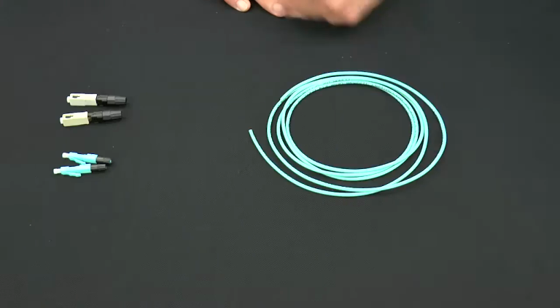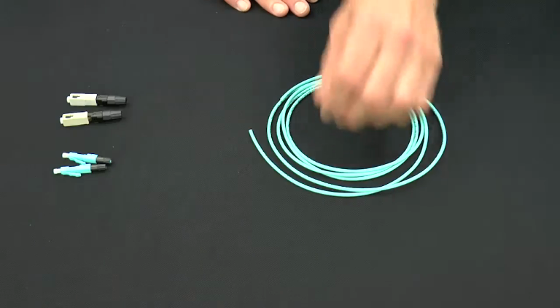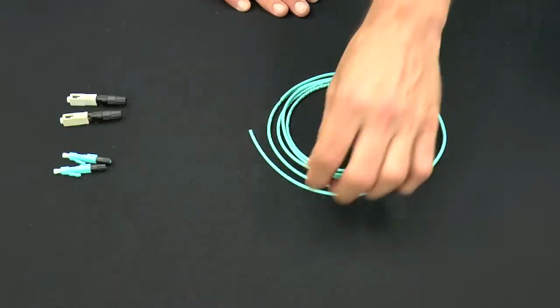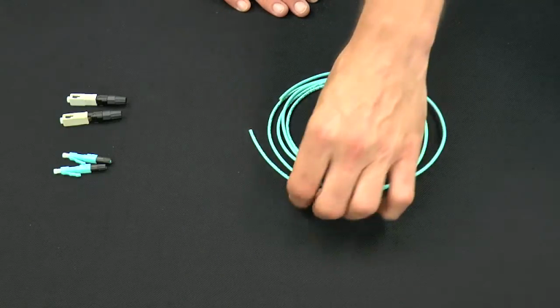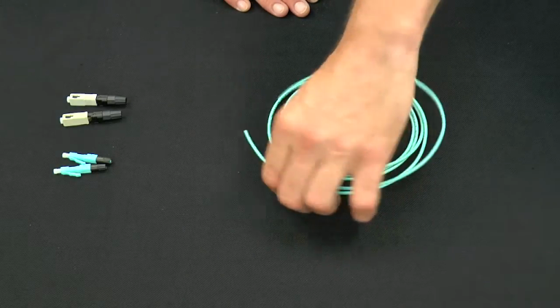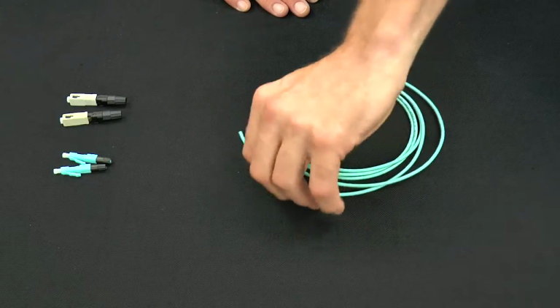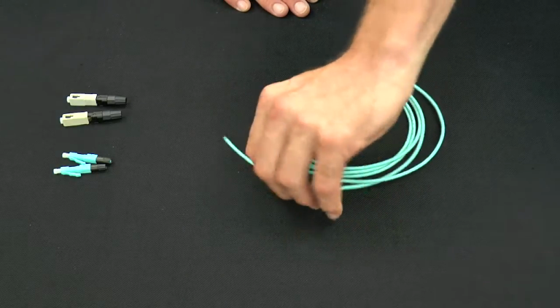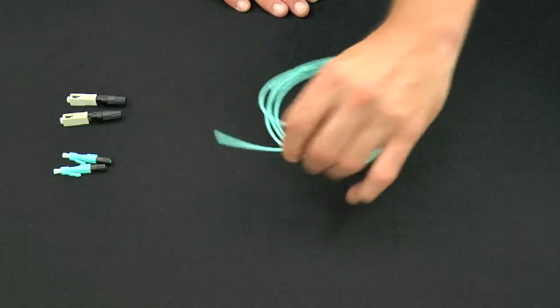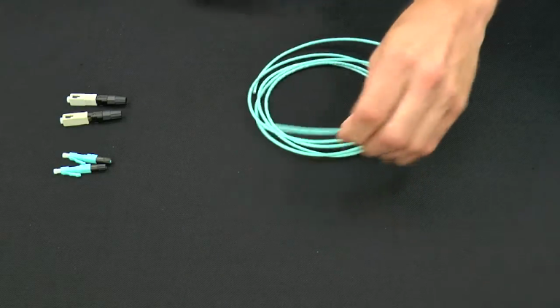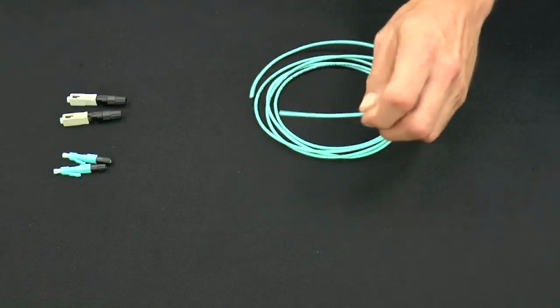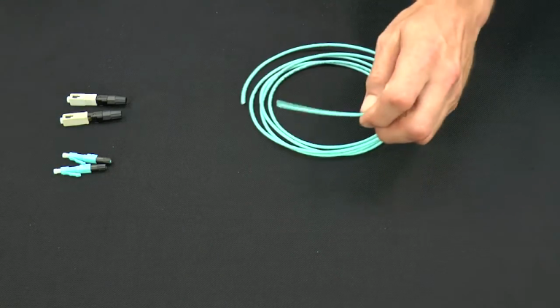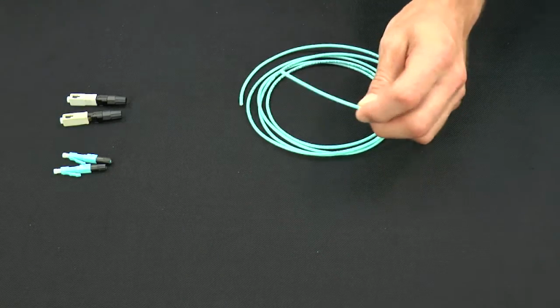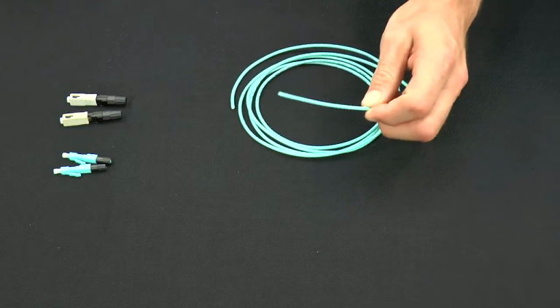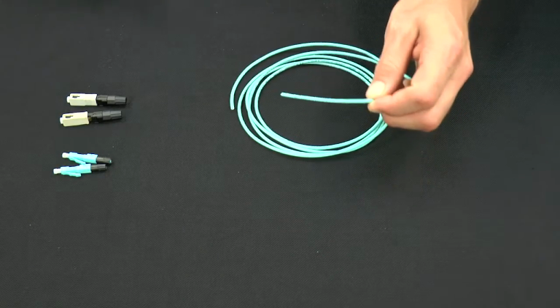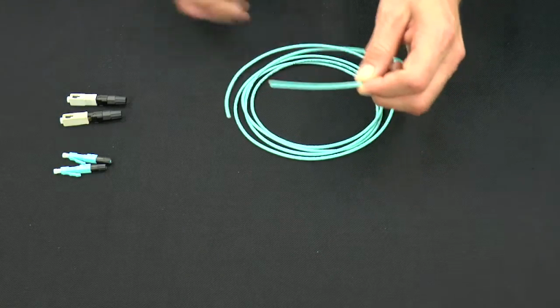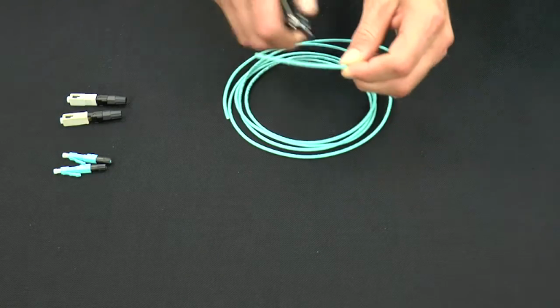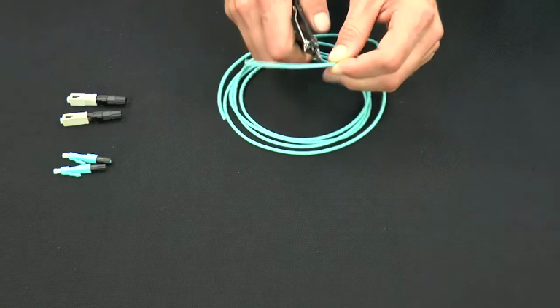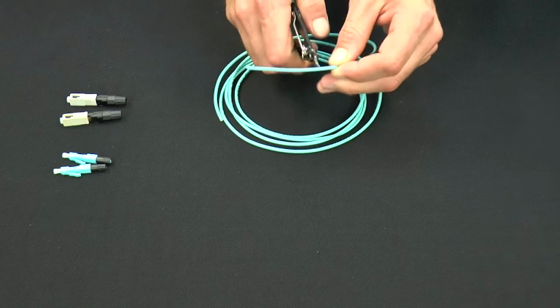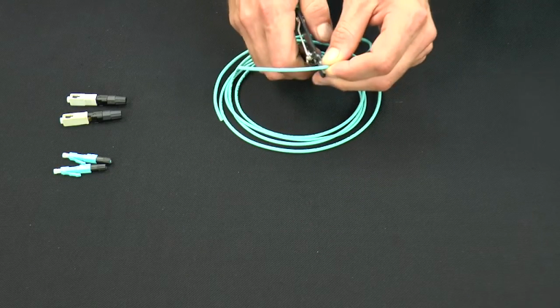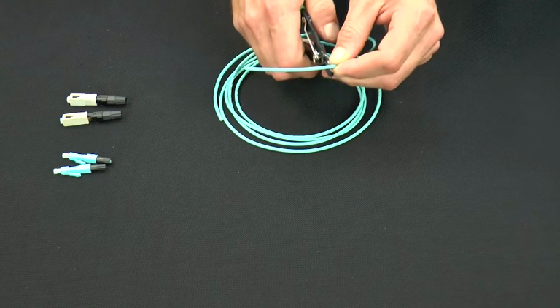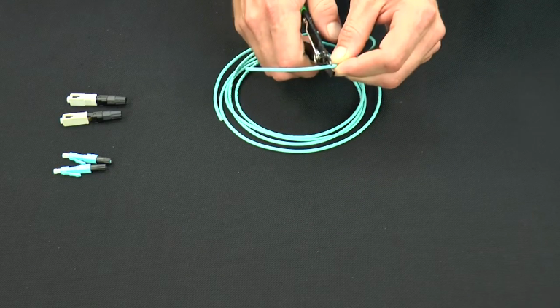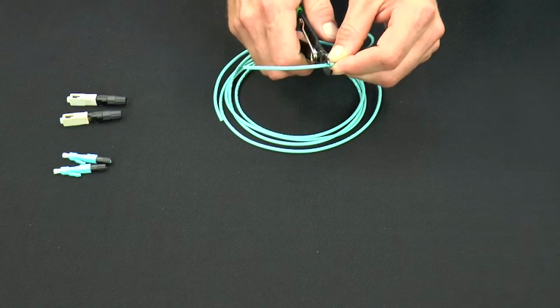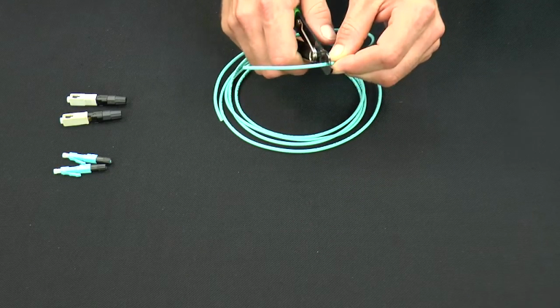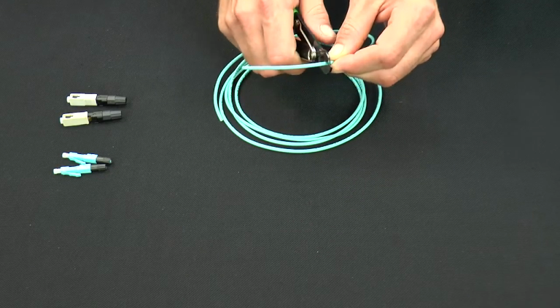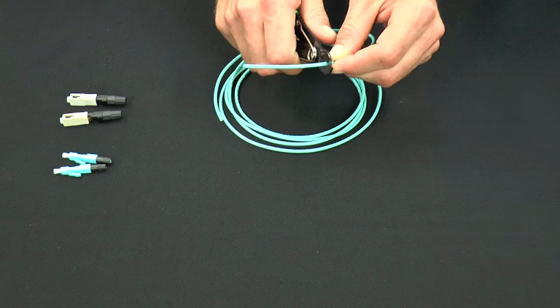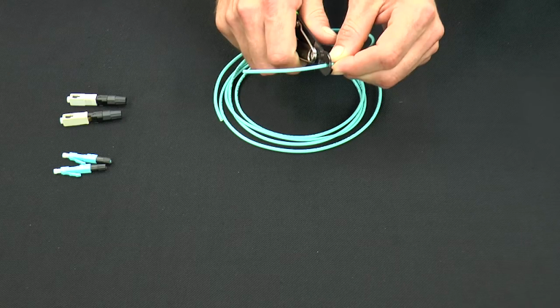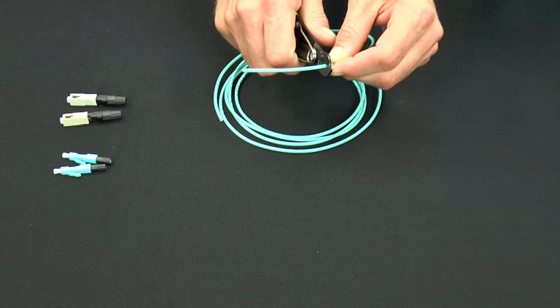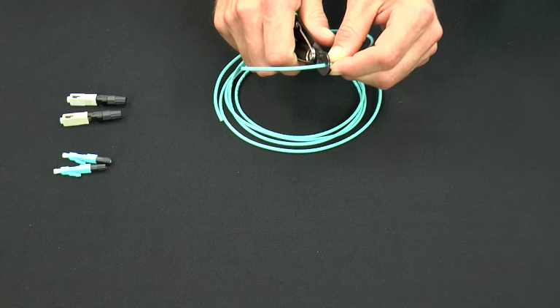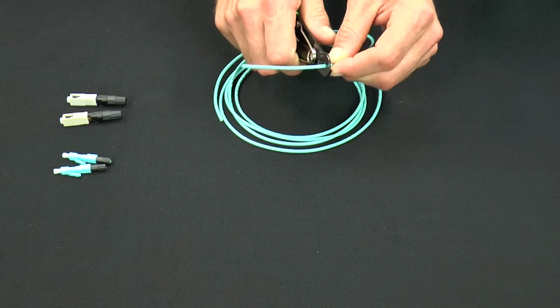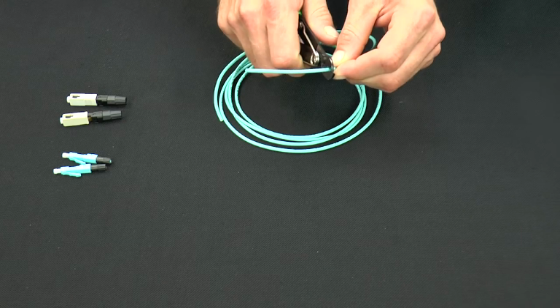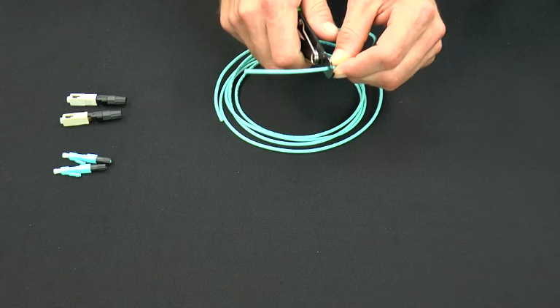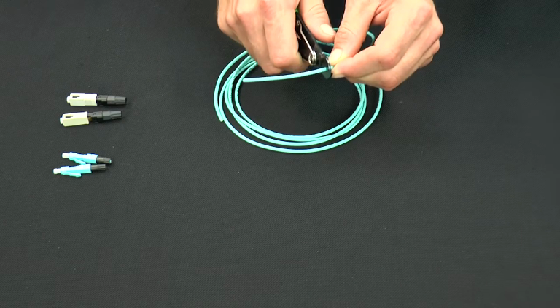Let's move on to termination. We're going to start out with the SC connector, but you'll notice that many of the steps are the same for both connector types.